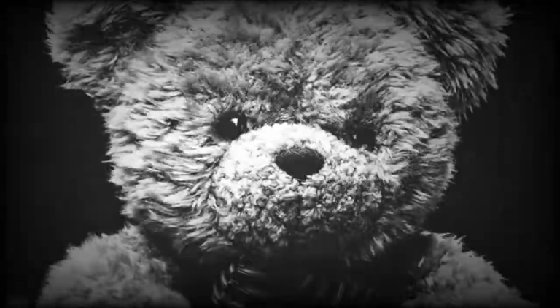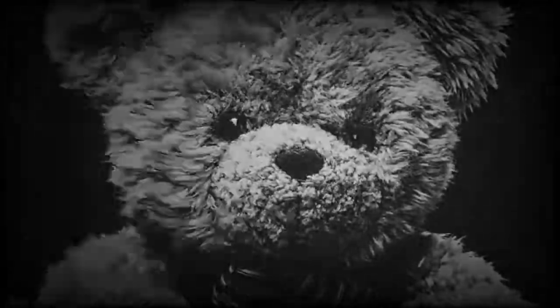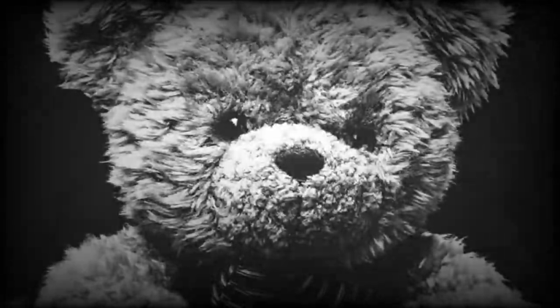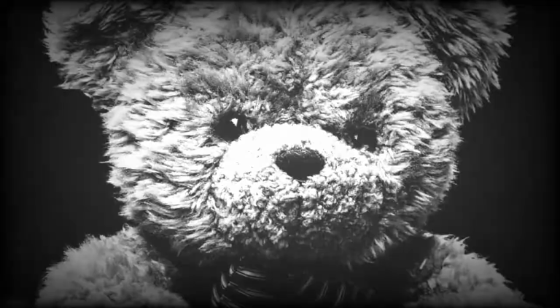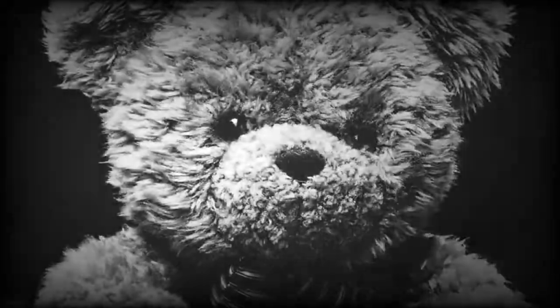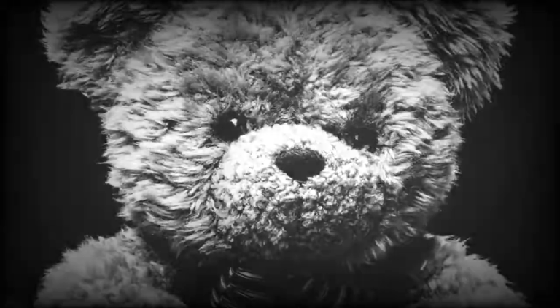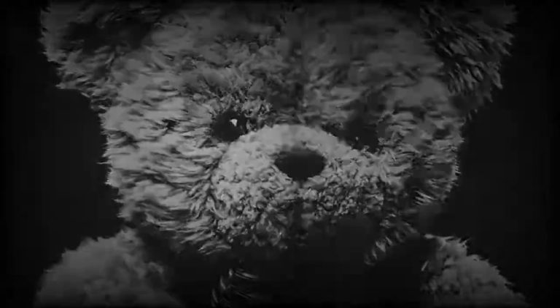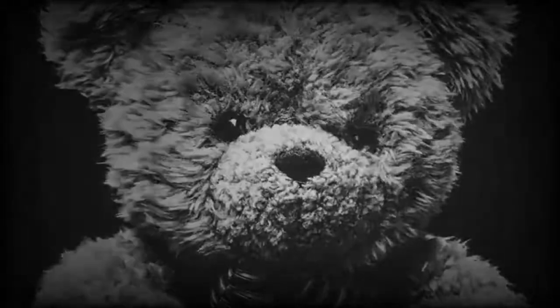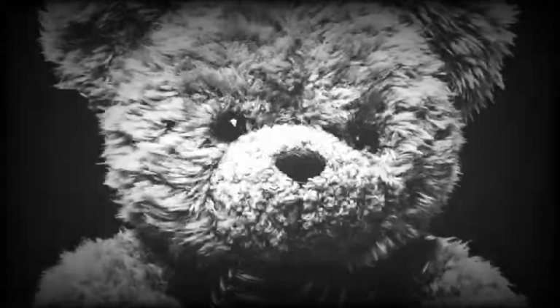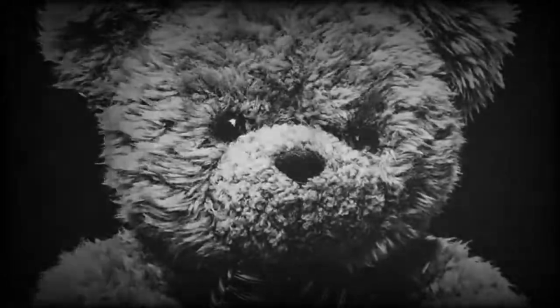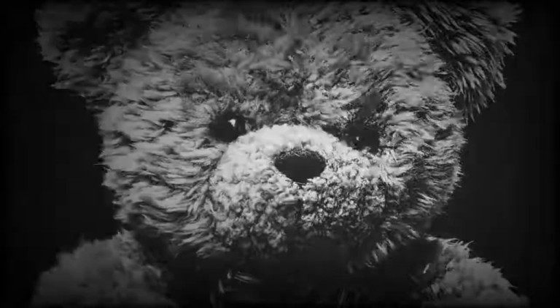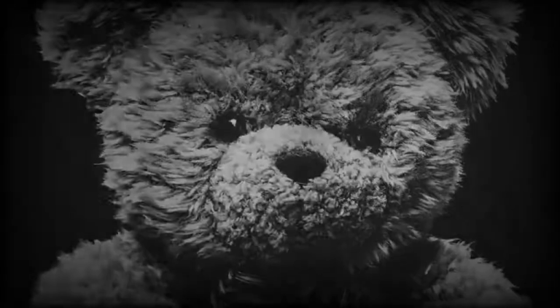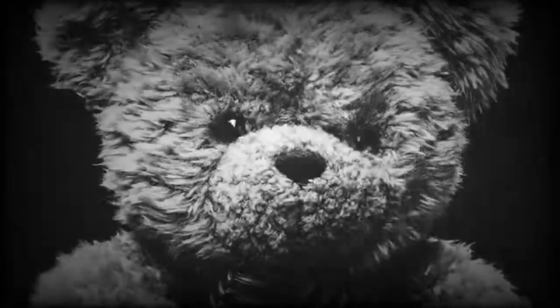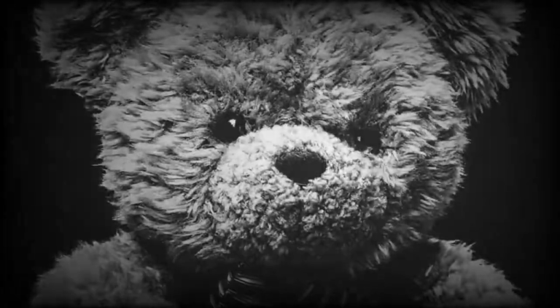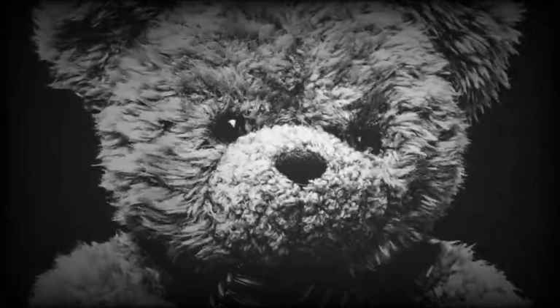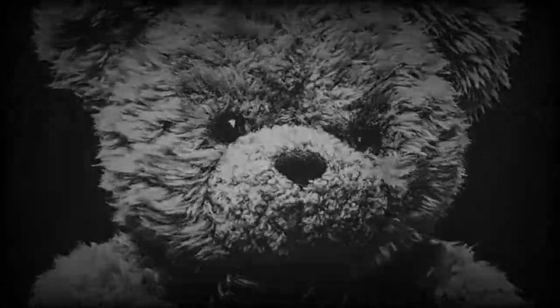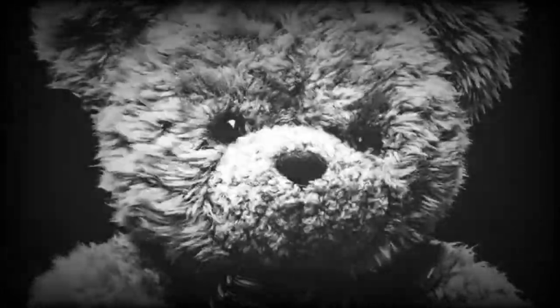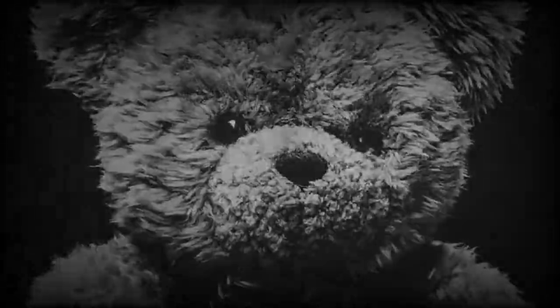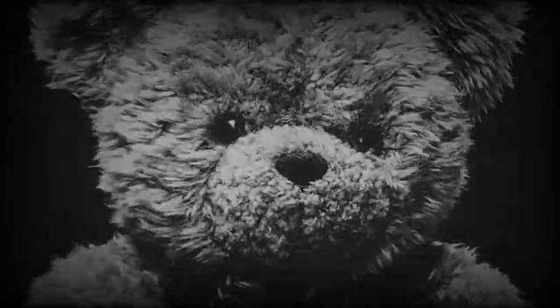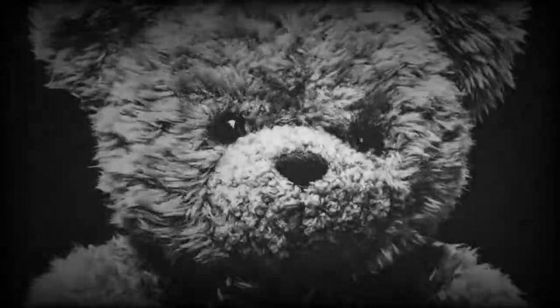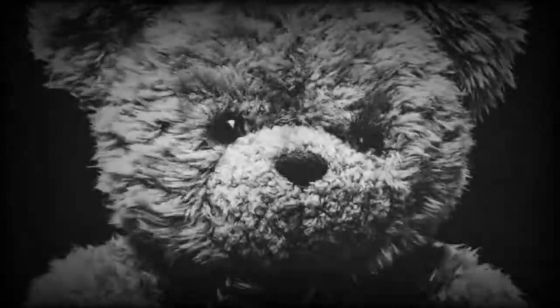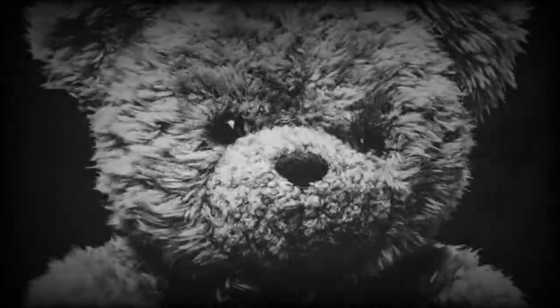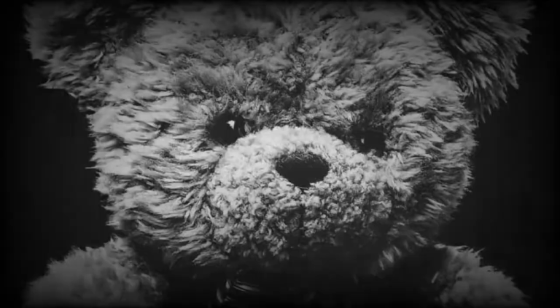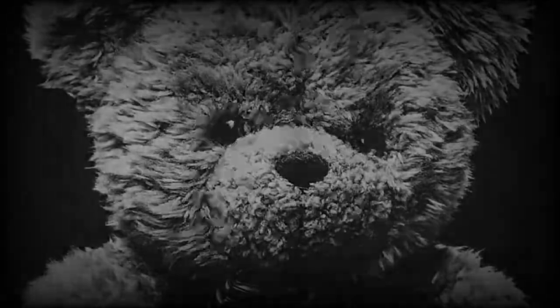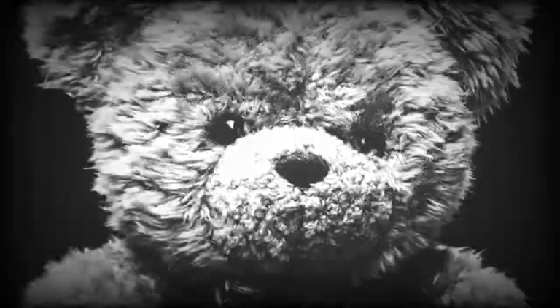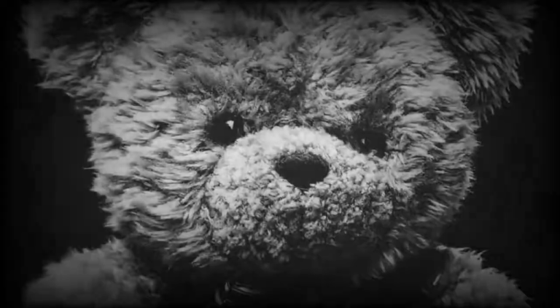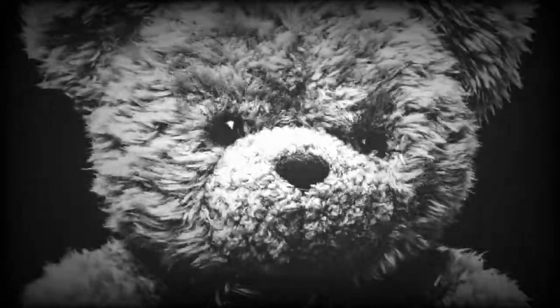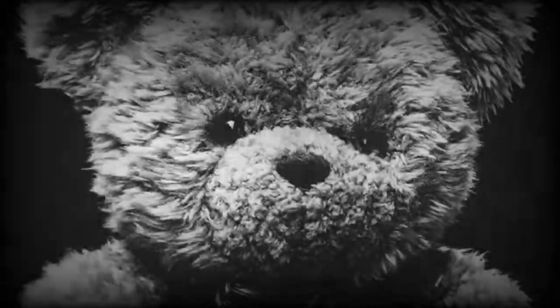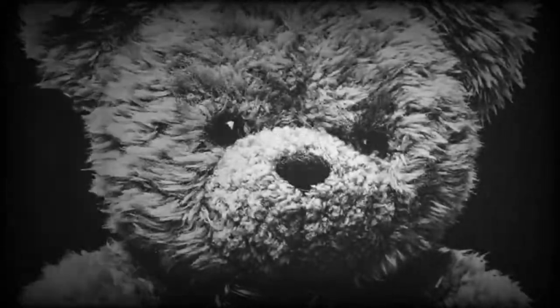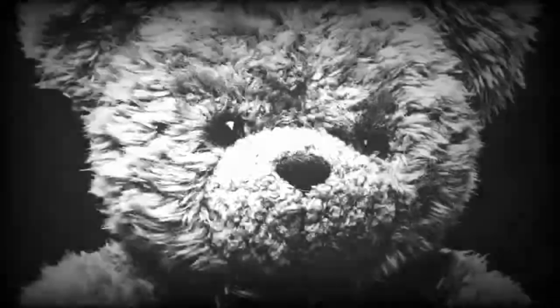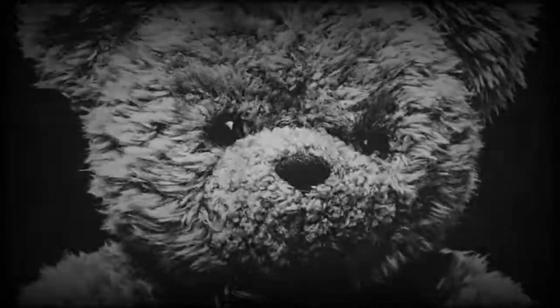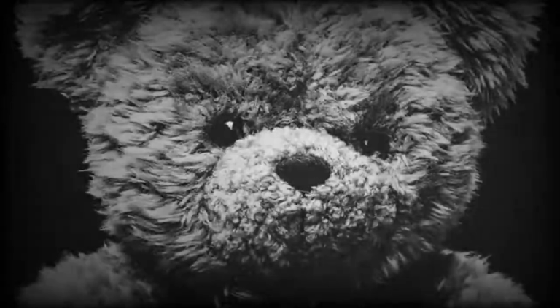I just hope she shows the same admiration for the baby doll I'm making her.